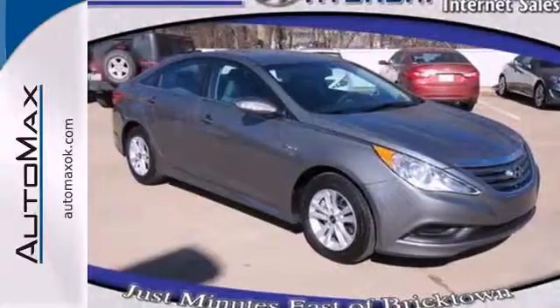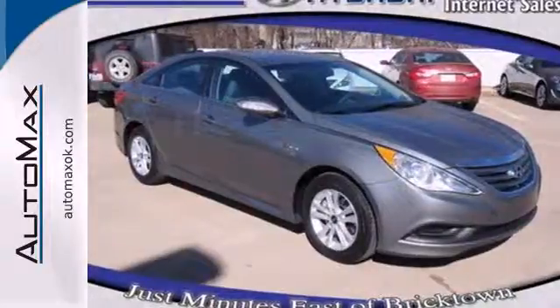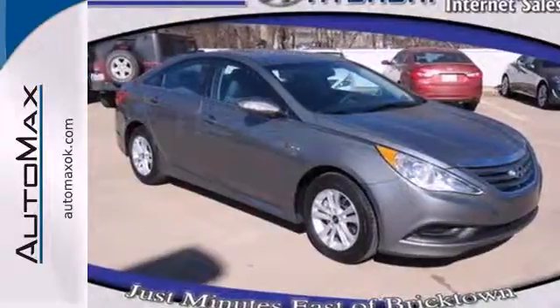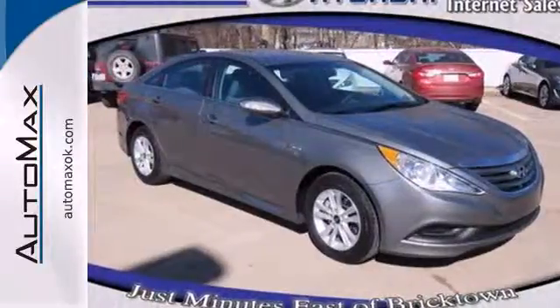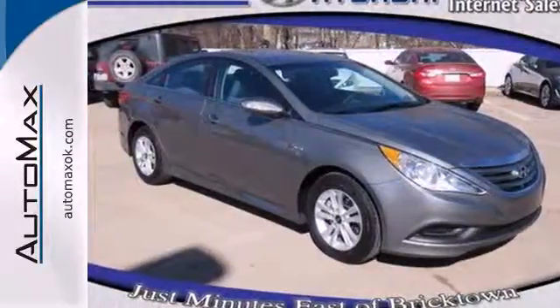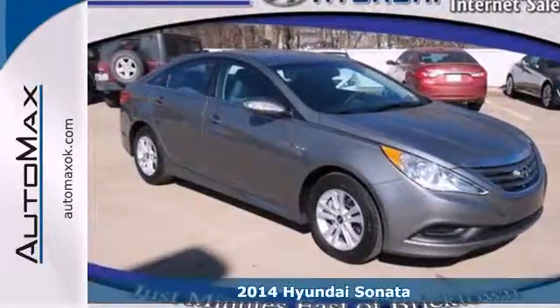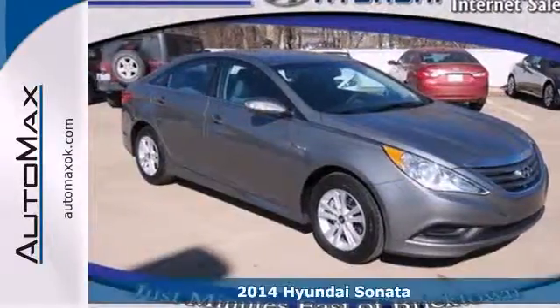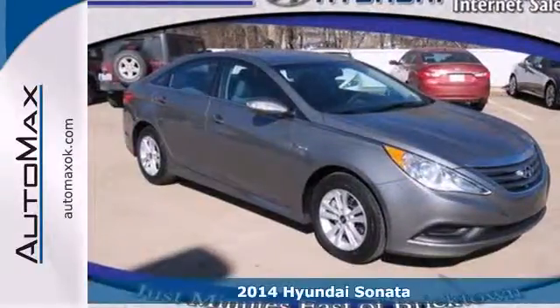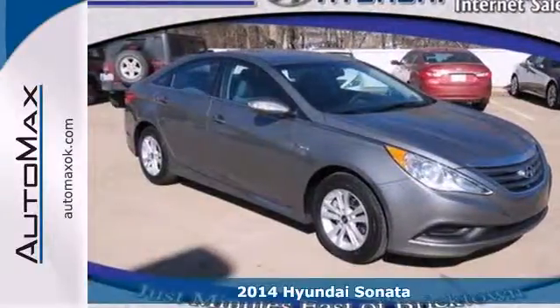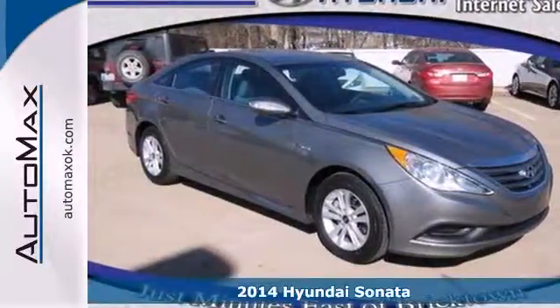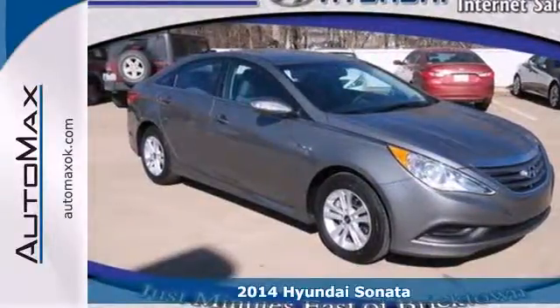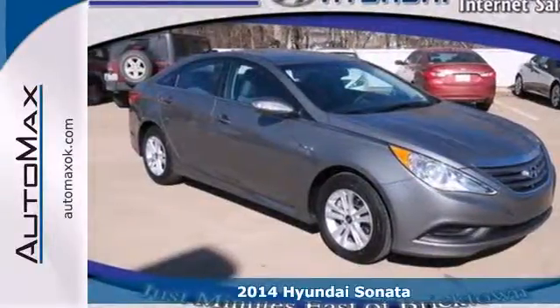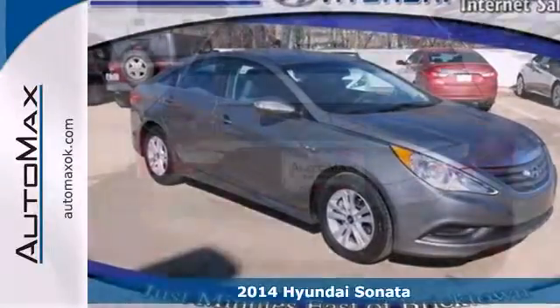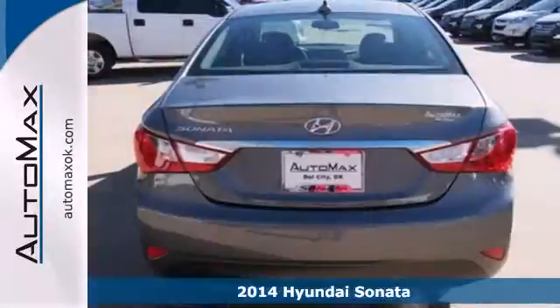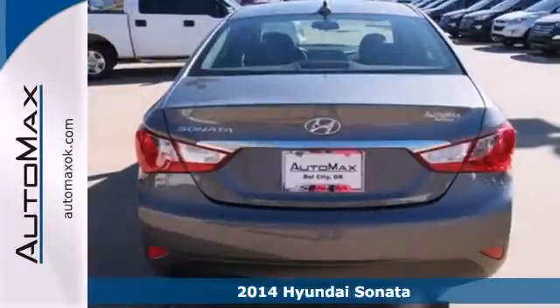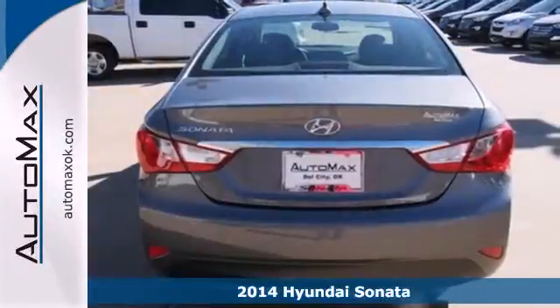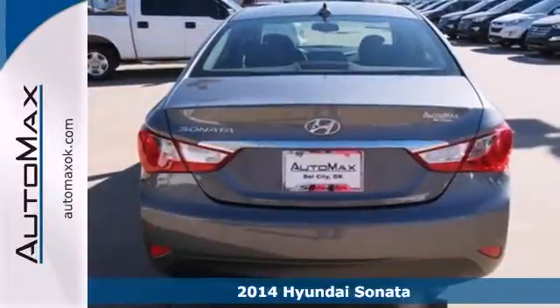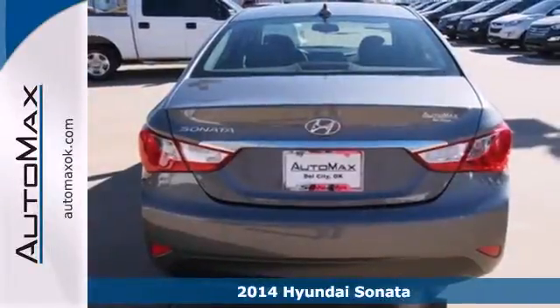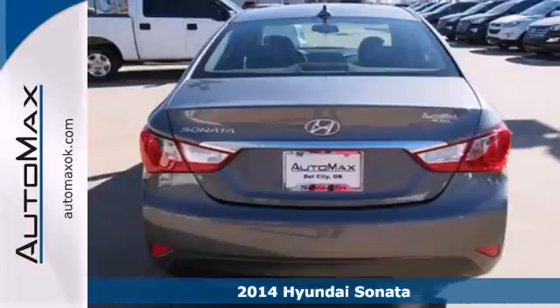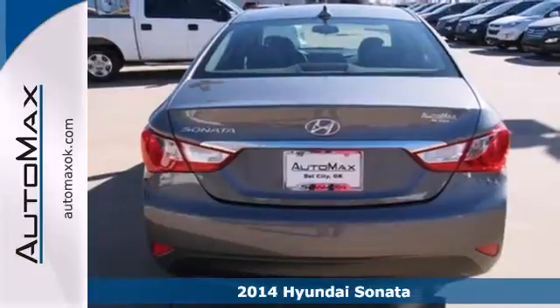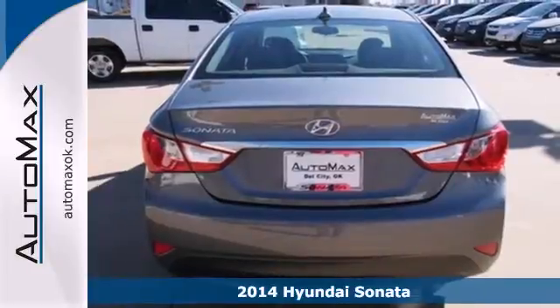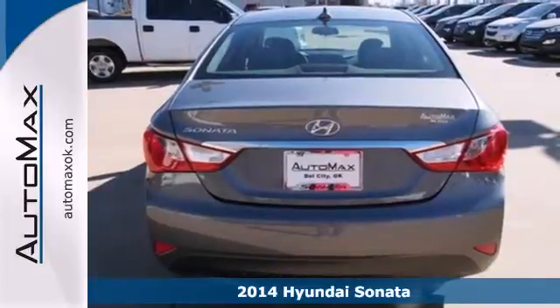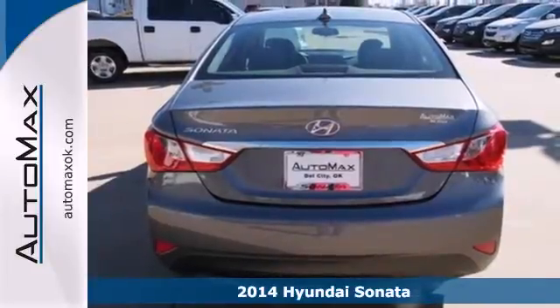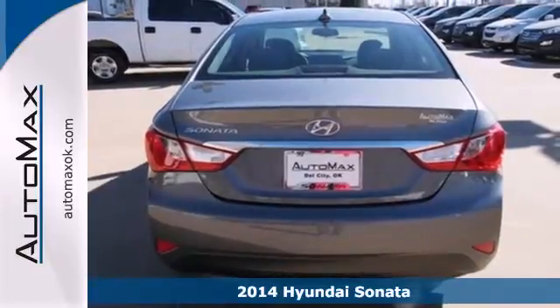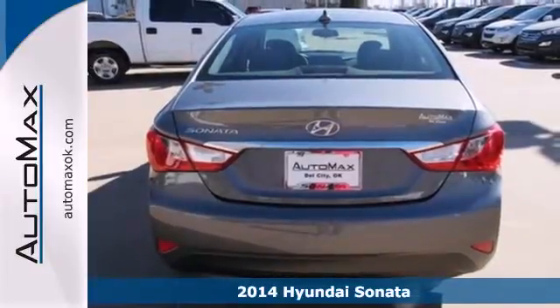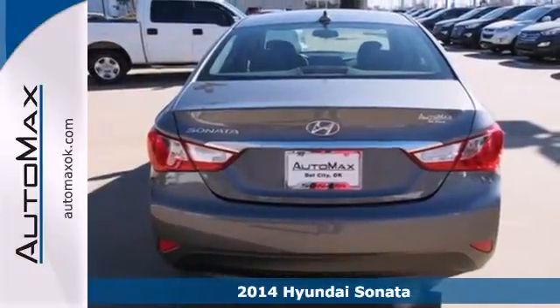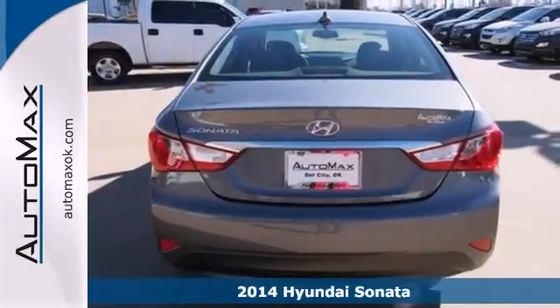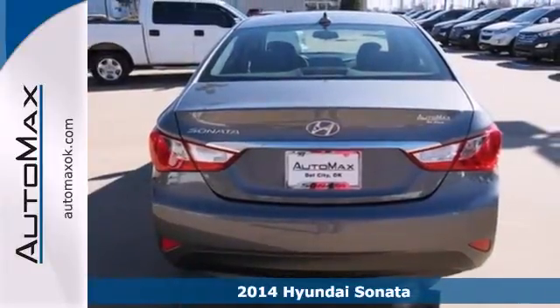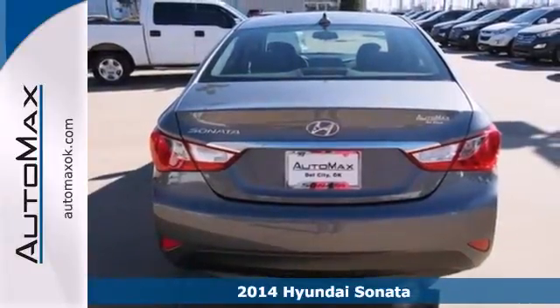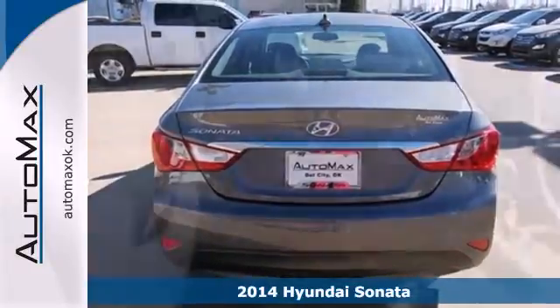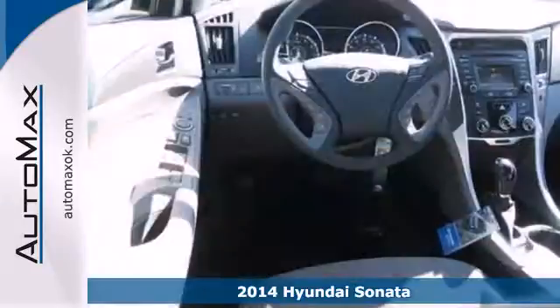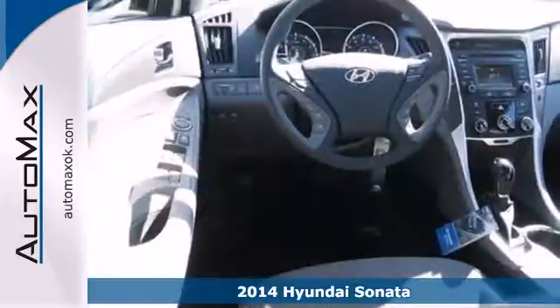It's a 2014 Hyundai Sonata. The Sonata claims more passenger, cargo, and interior space than any other vehicle in its class.